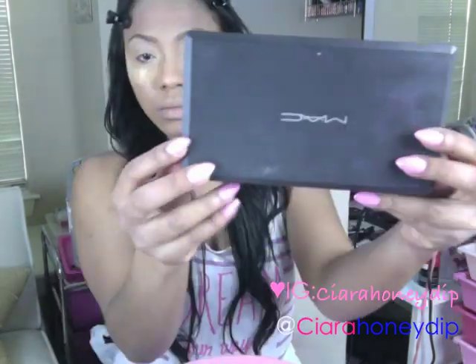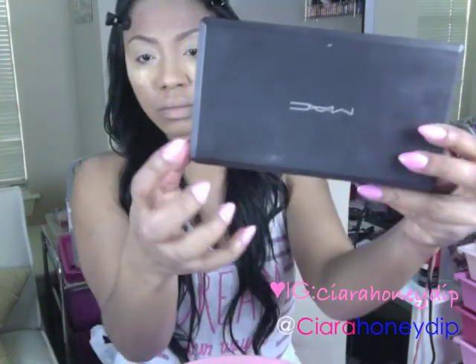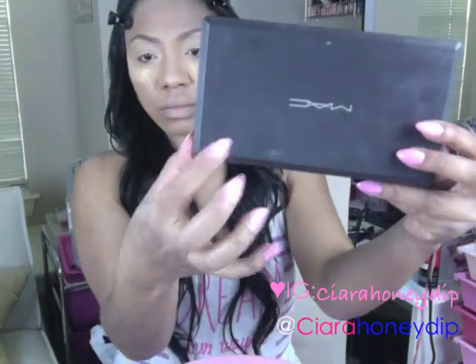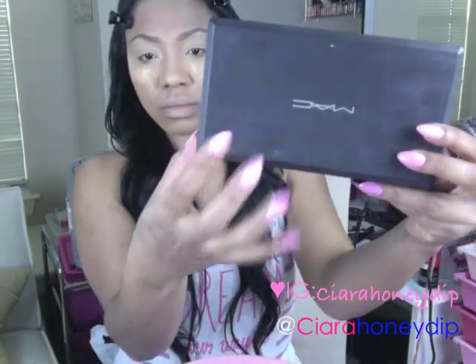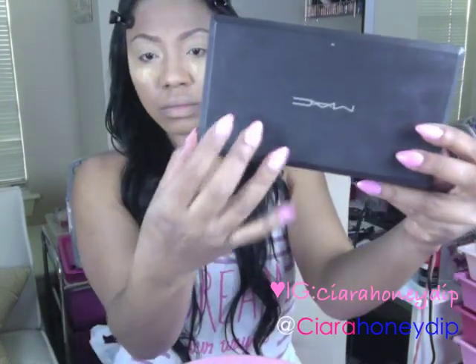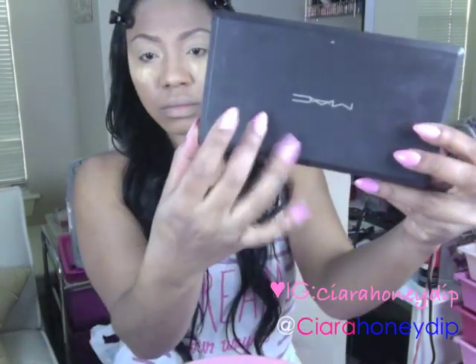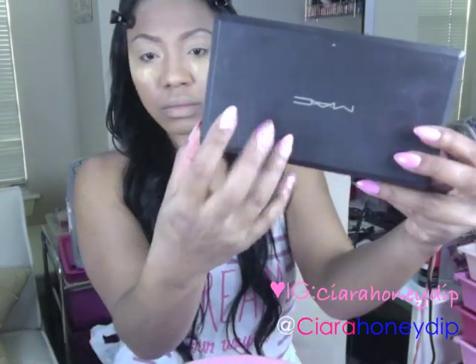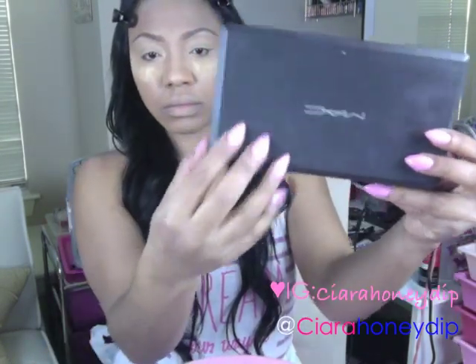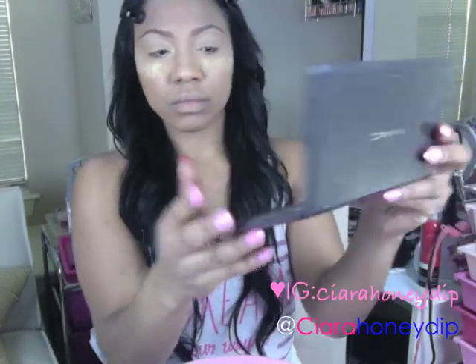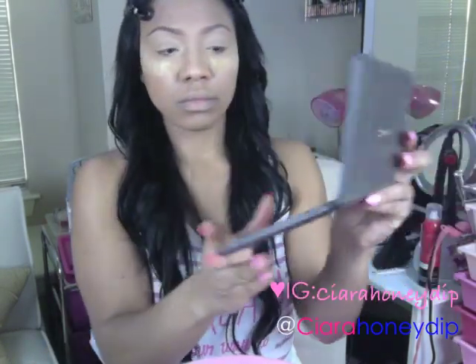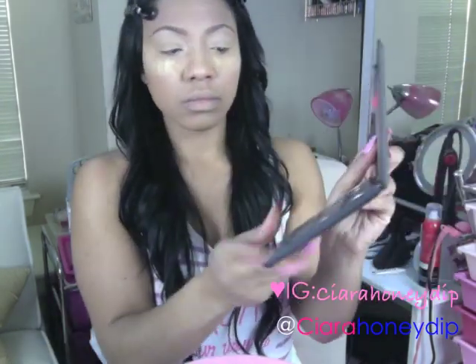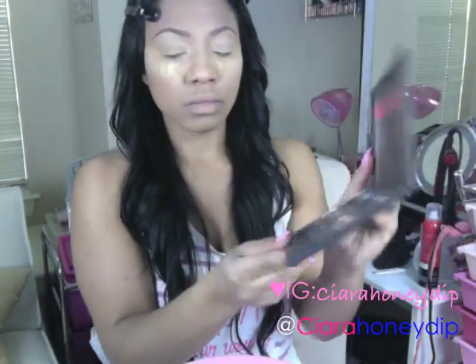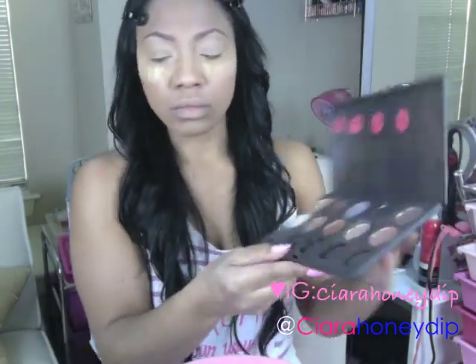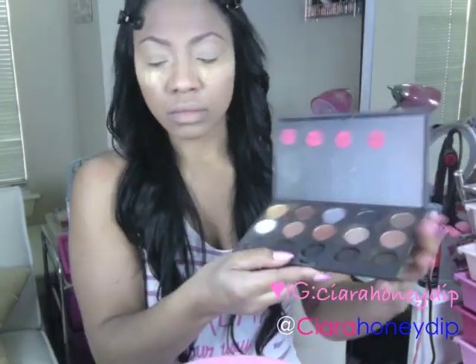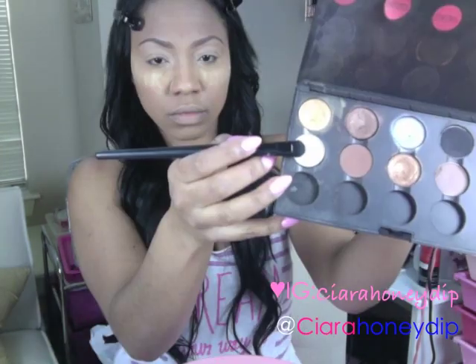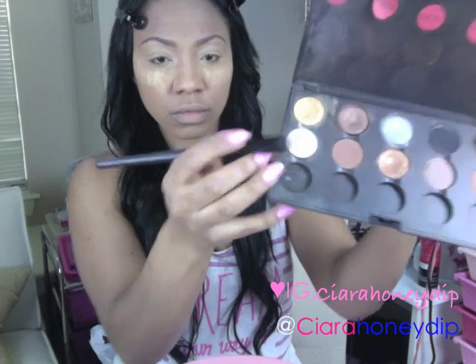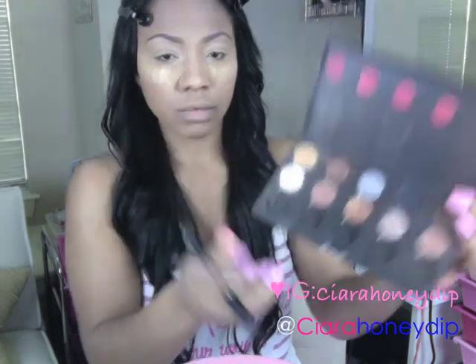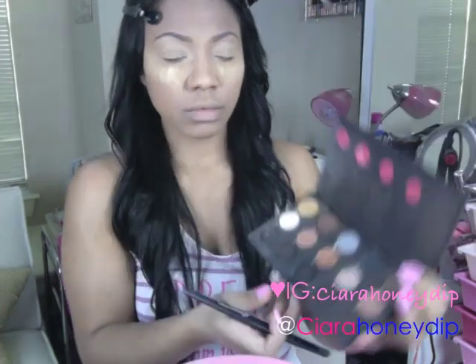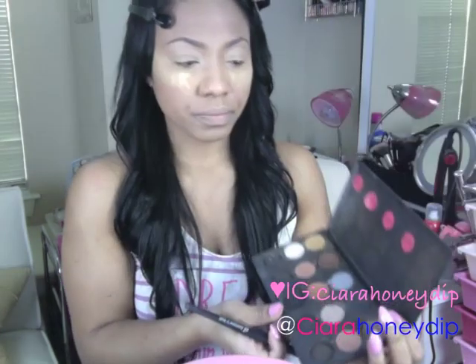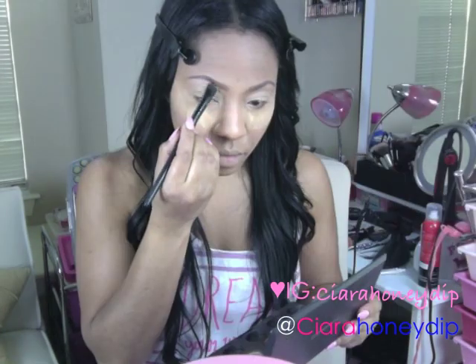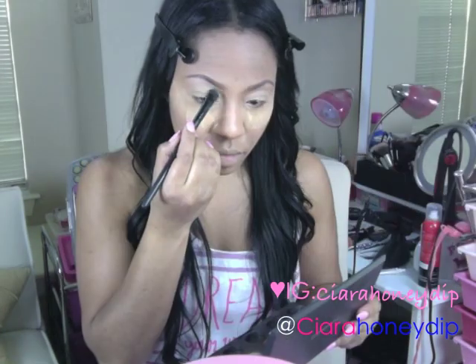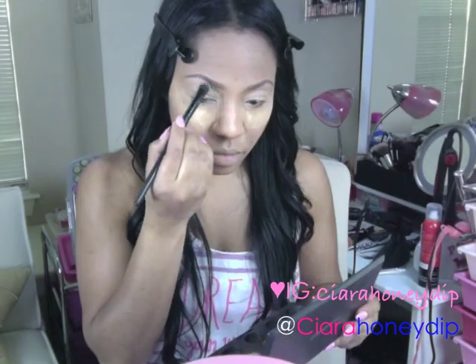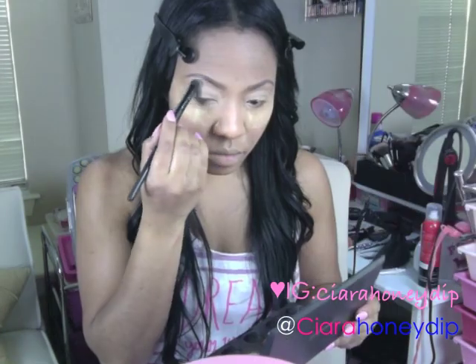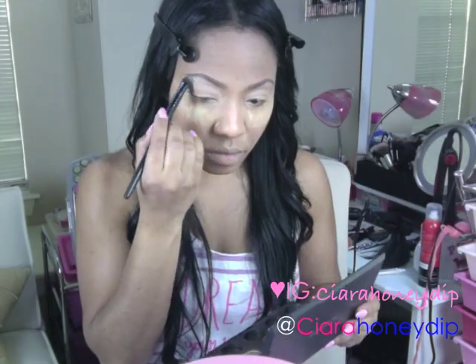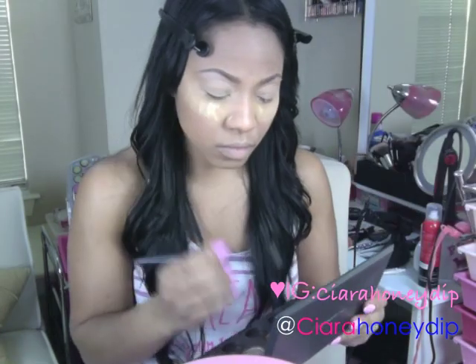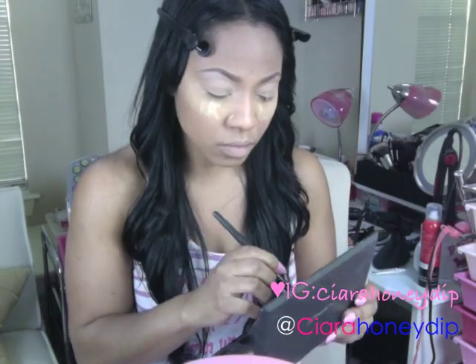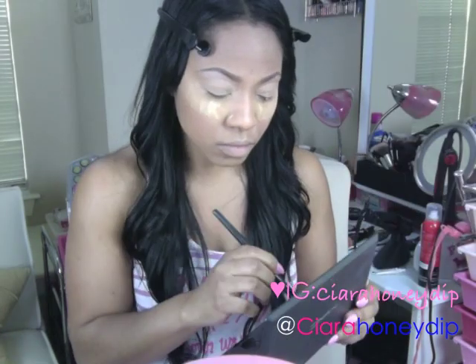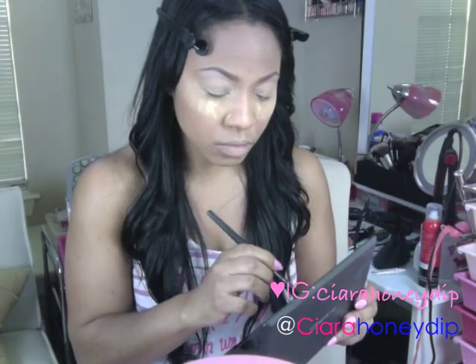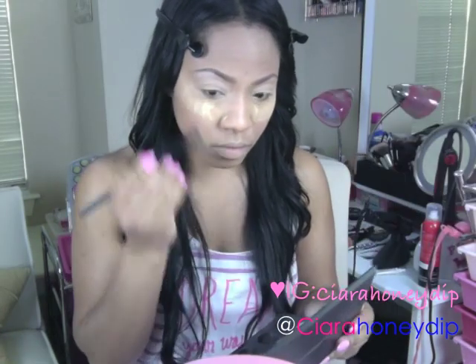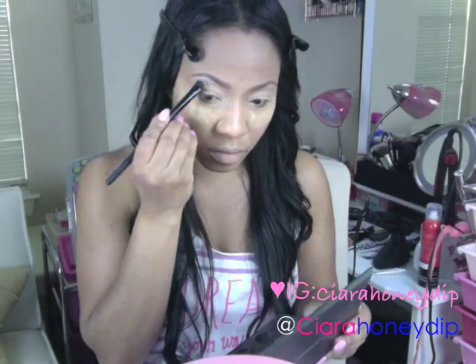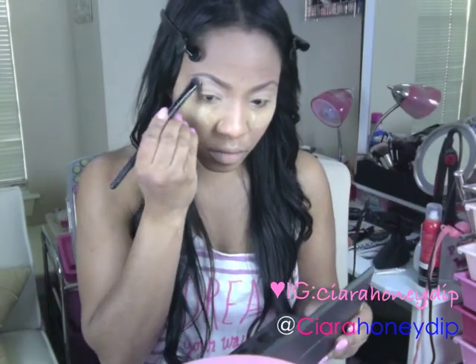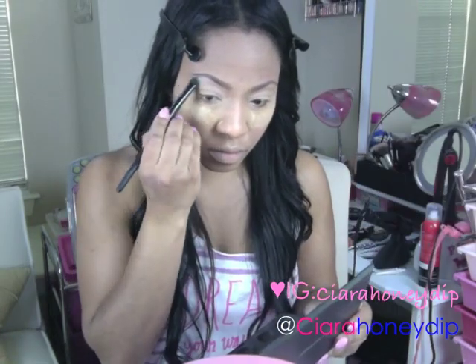Using my MAC palette, I'm going to go in with Roulette for my brow bone highlight color.